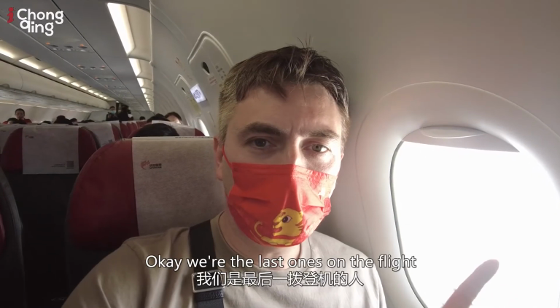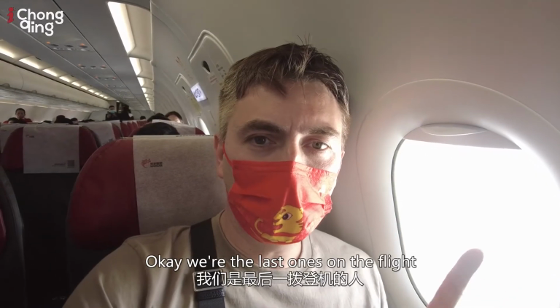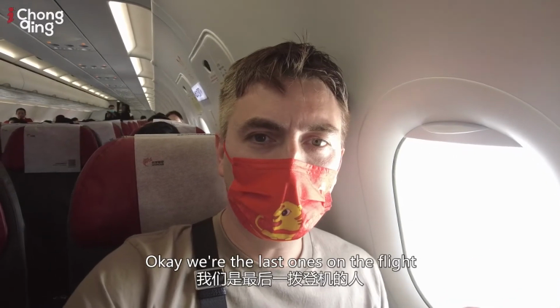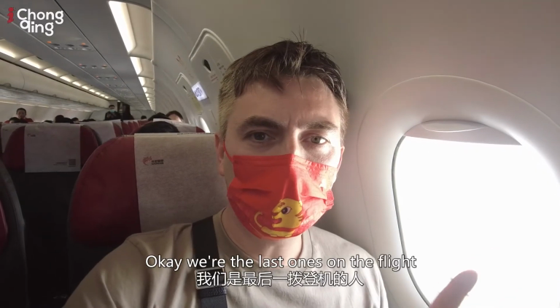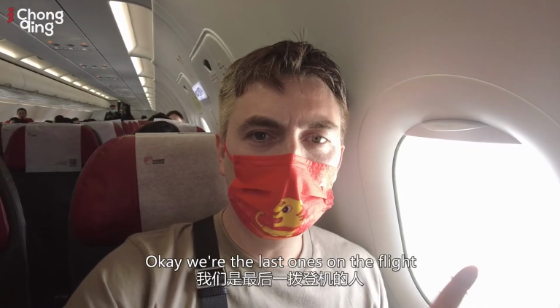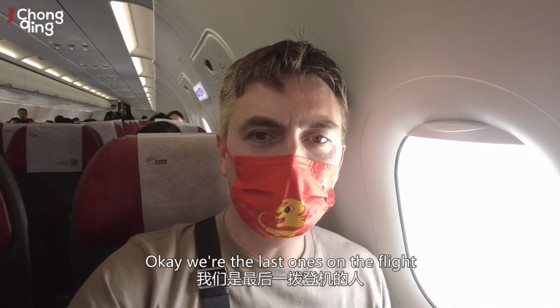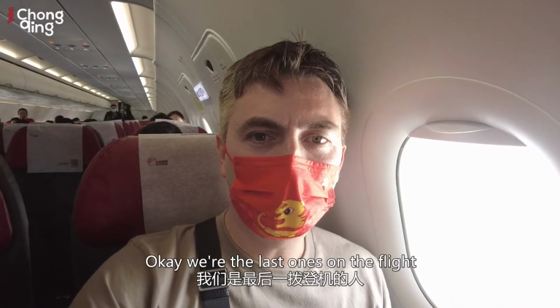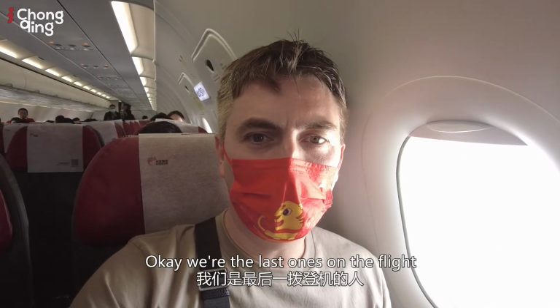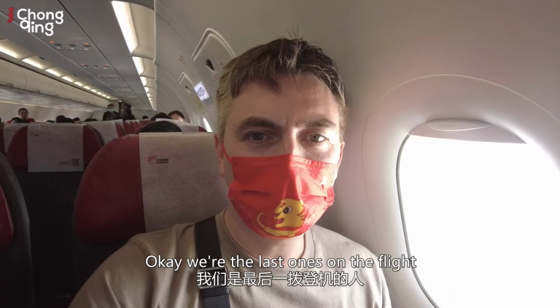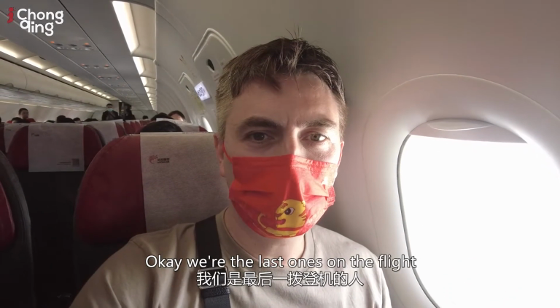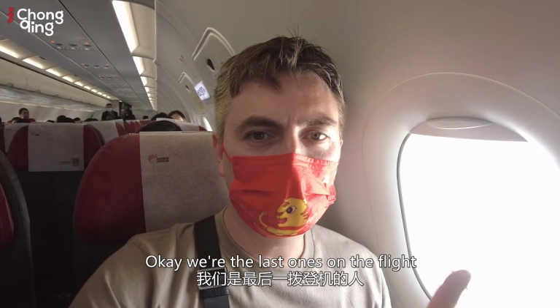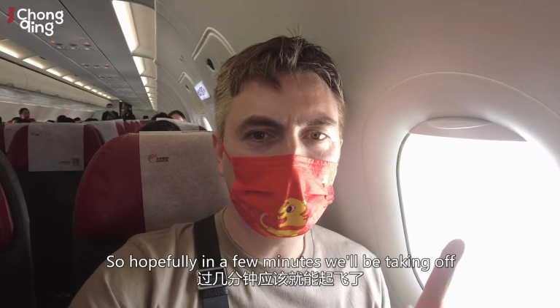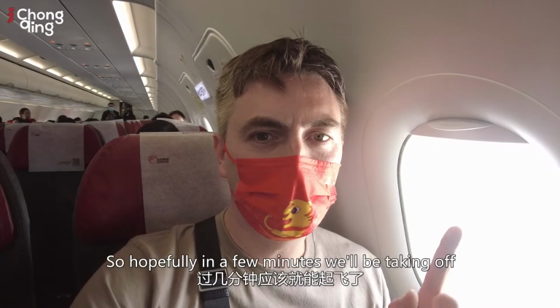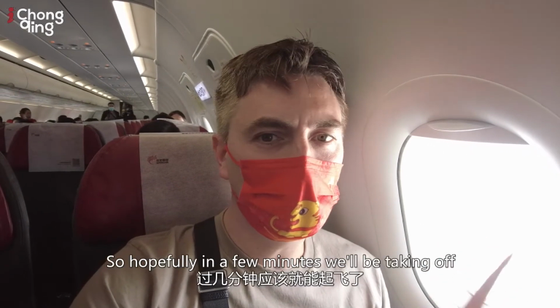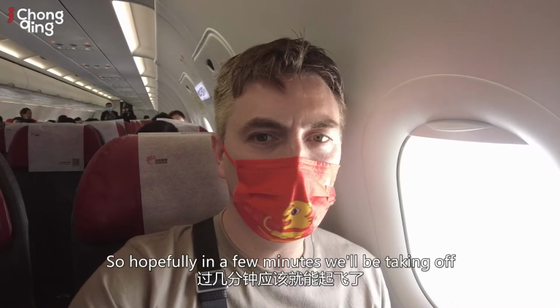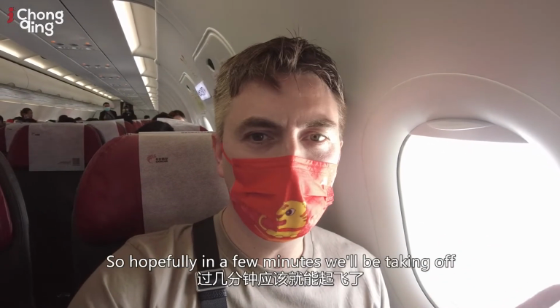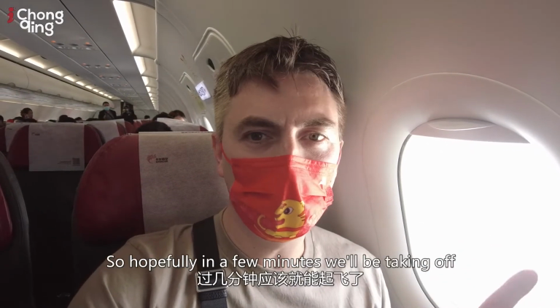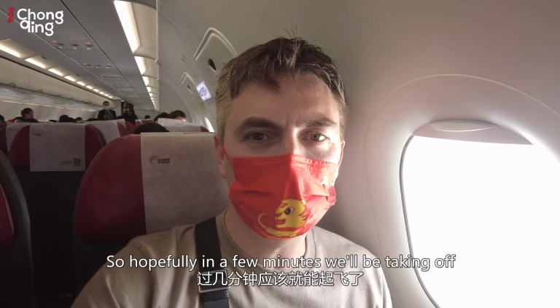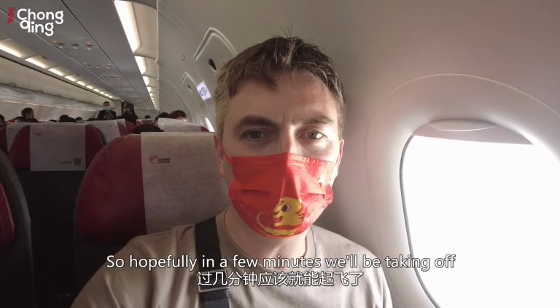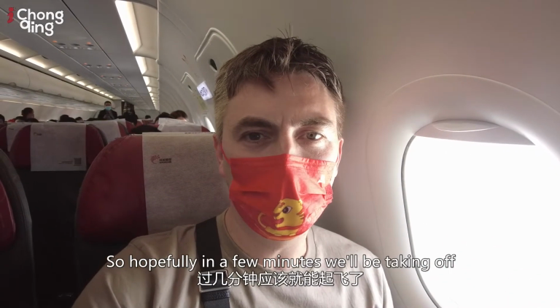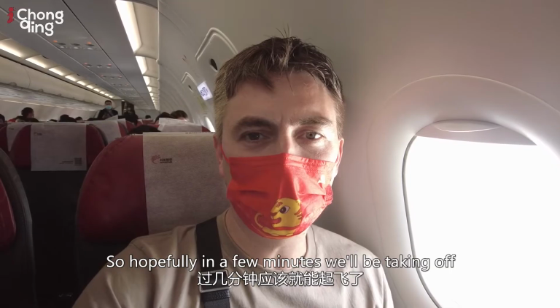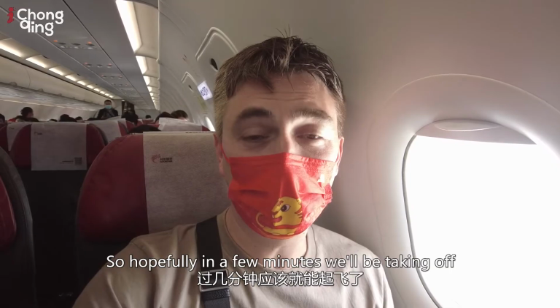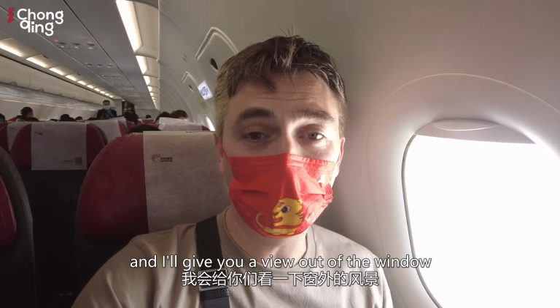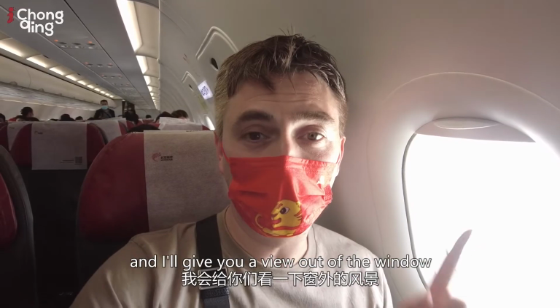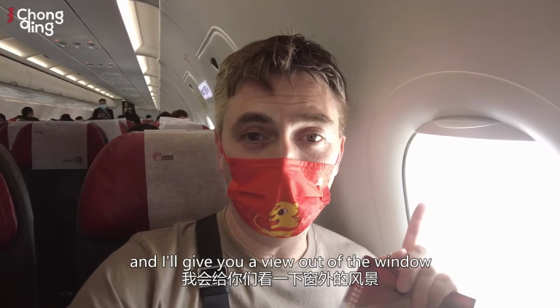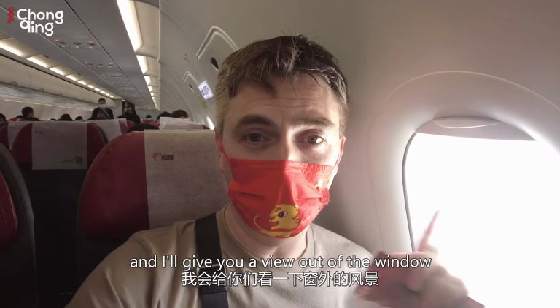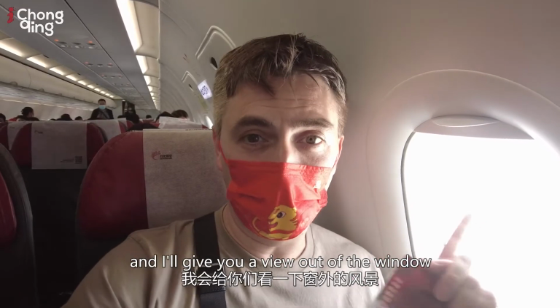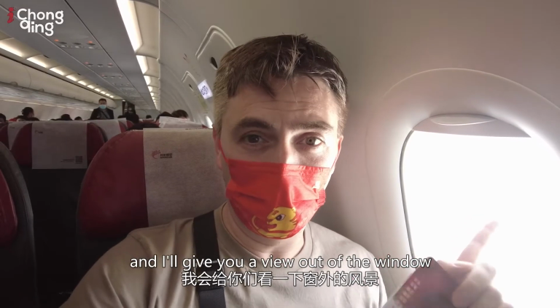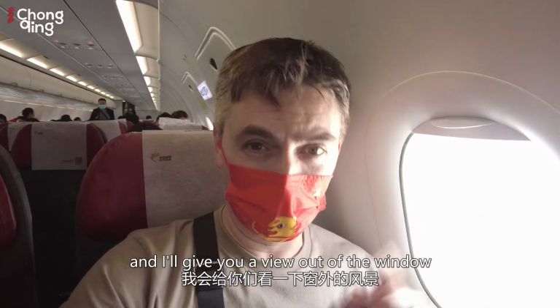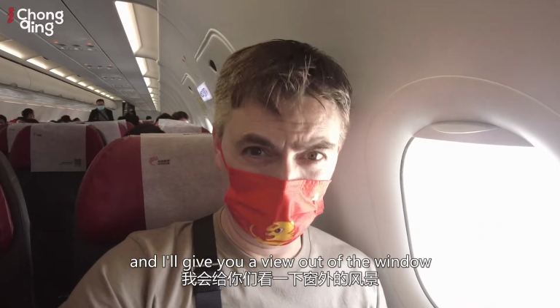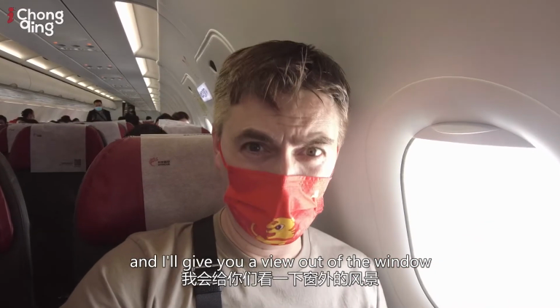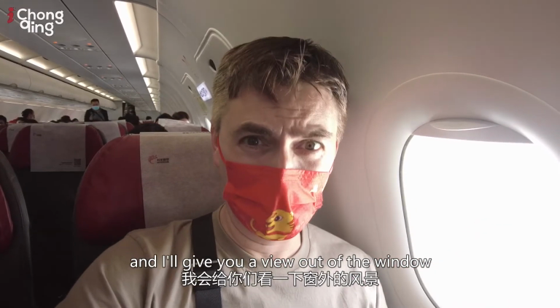I think we're the last ones on the flight. Hopefully in a few minutes we're going to be taking off and we're going to give you a view out the window.